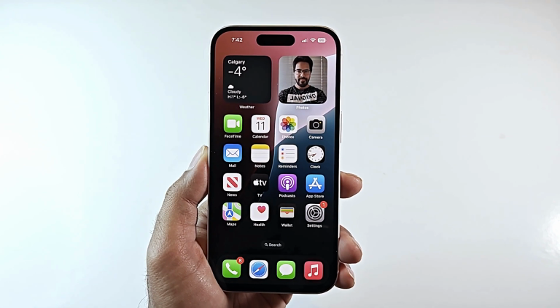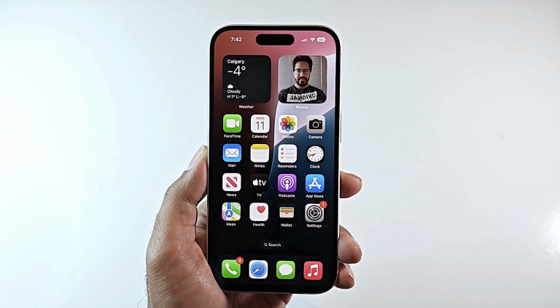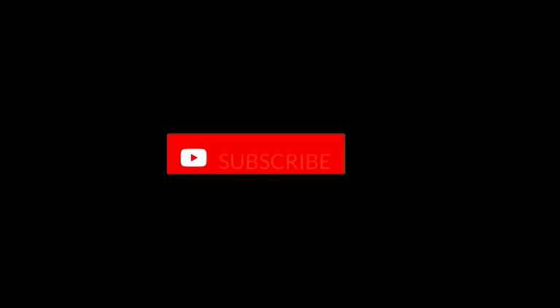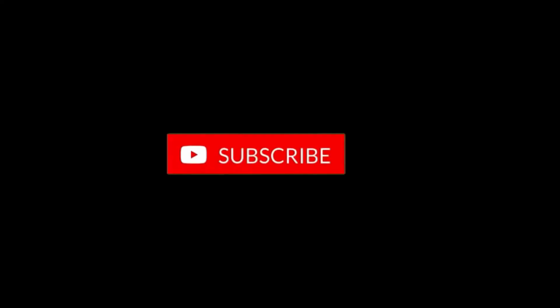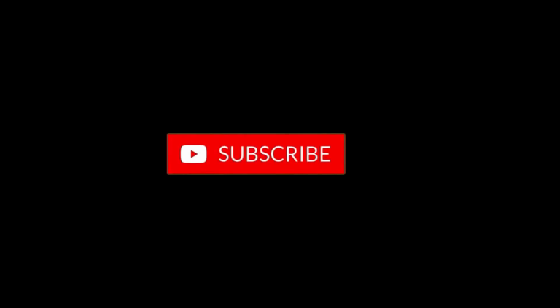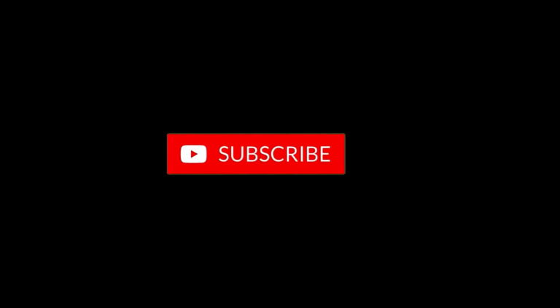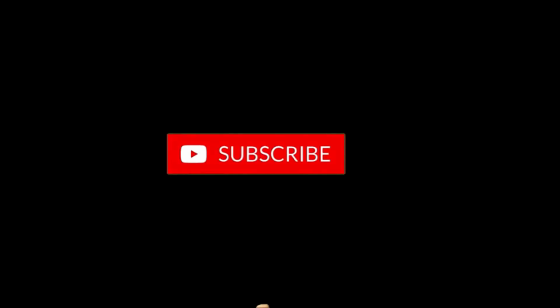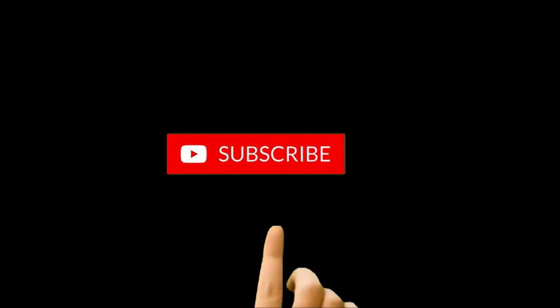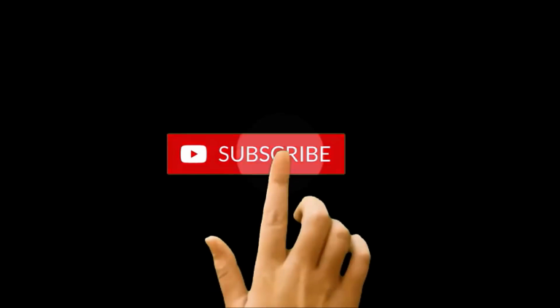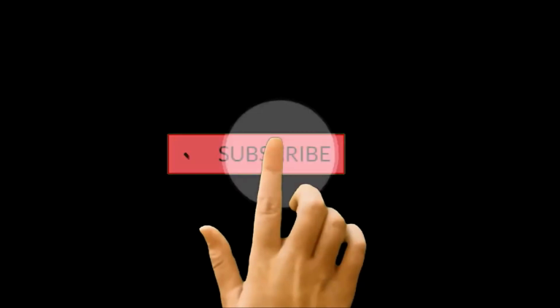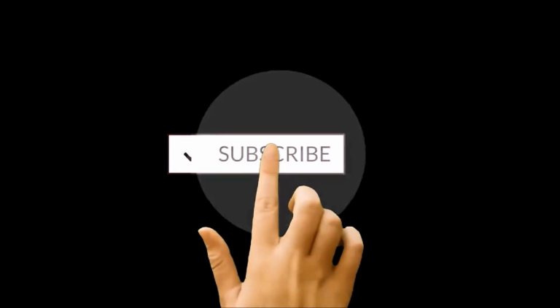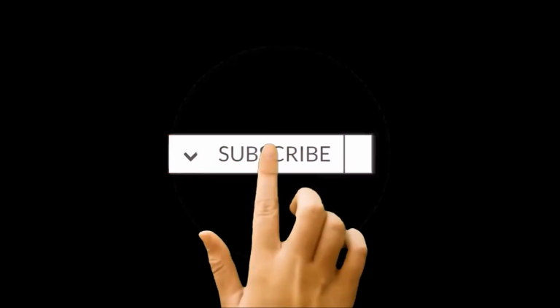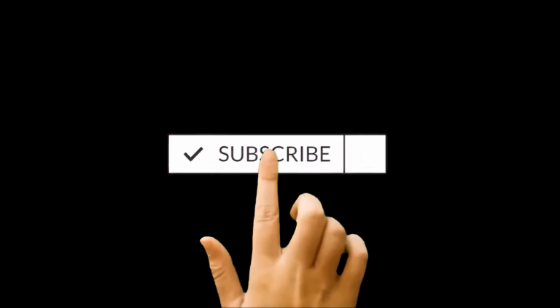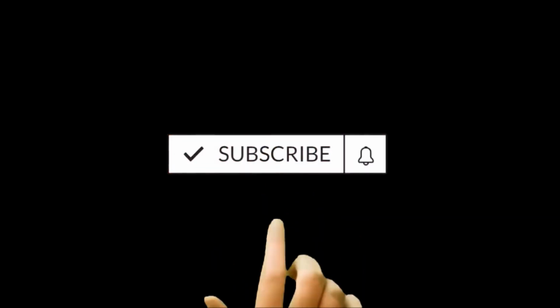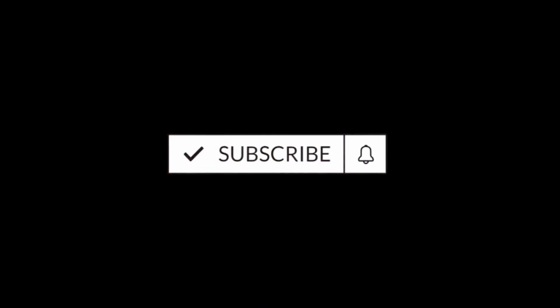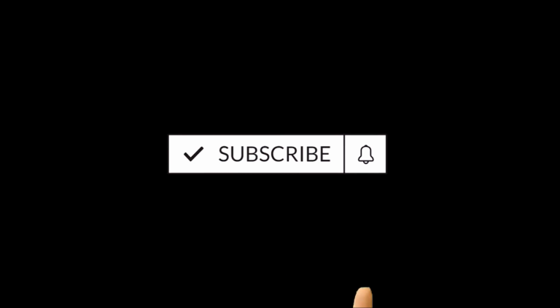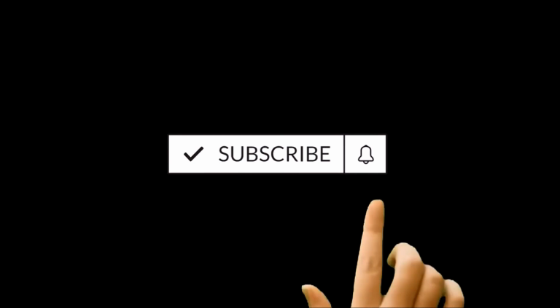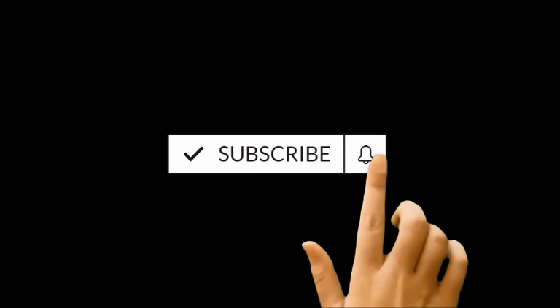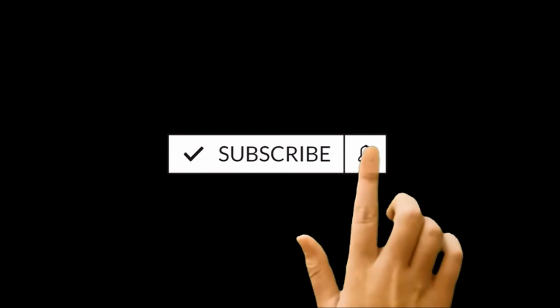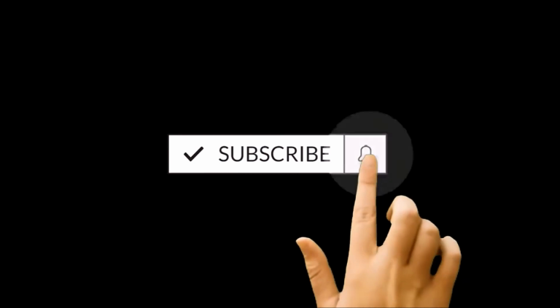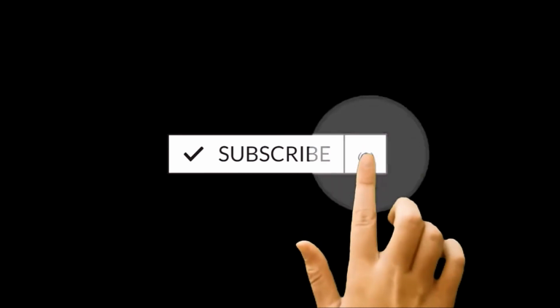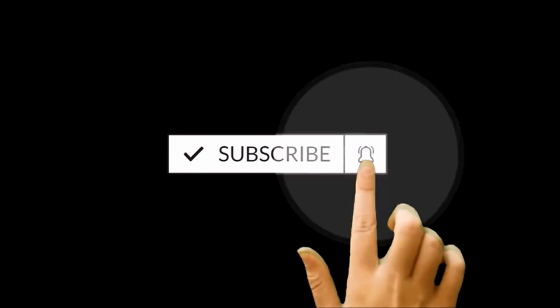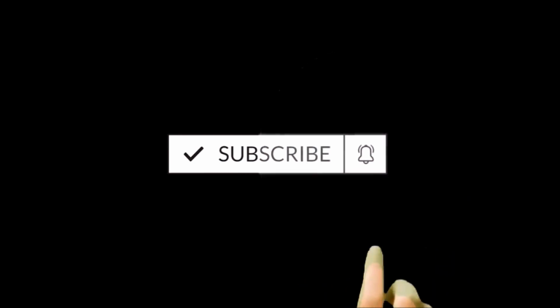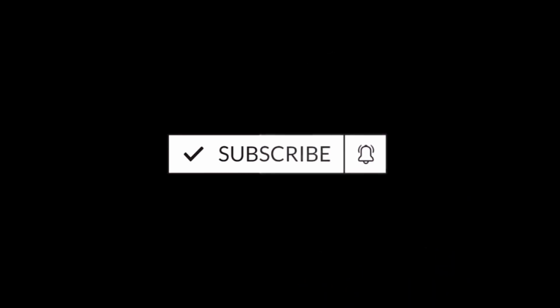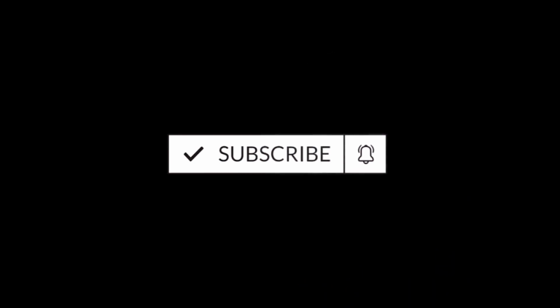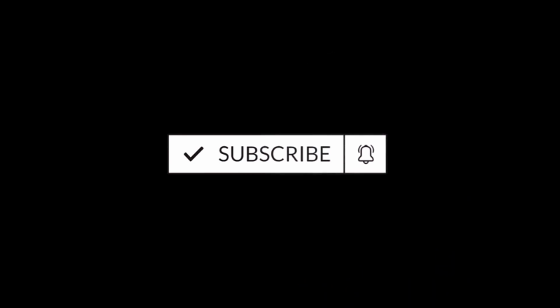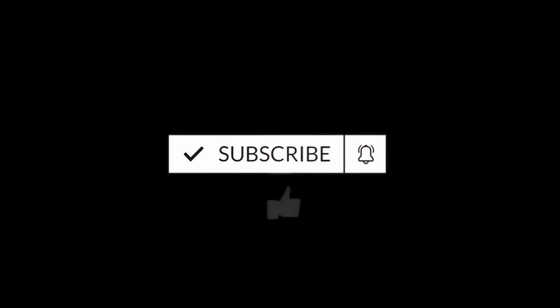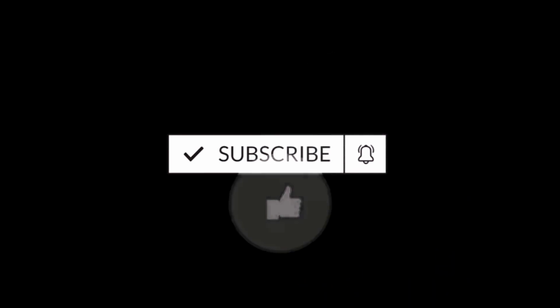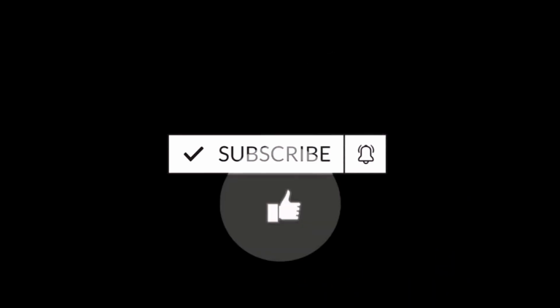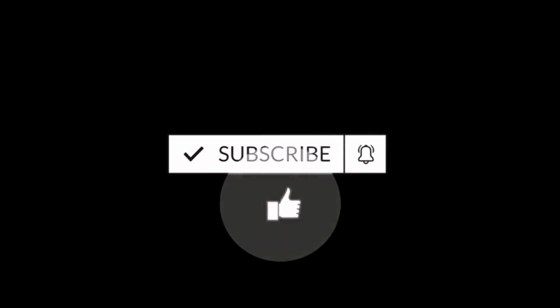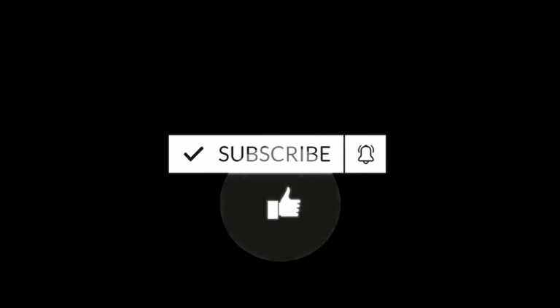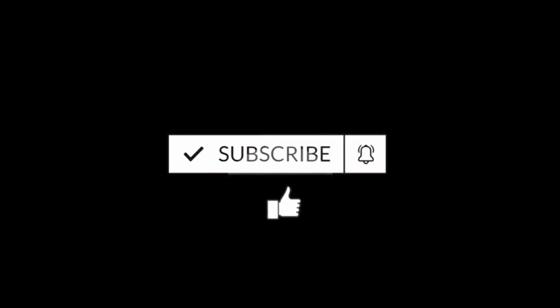But before we start, if you're new to this channel, do not forget to hit the subscribe button and press the bell icon to get notifications for future uploads.